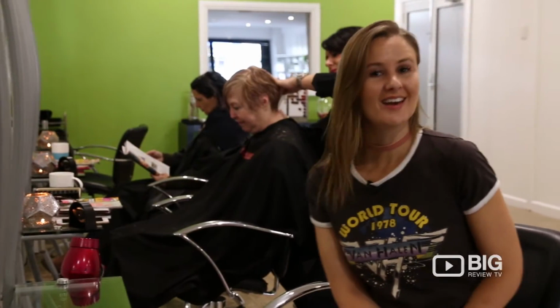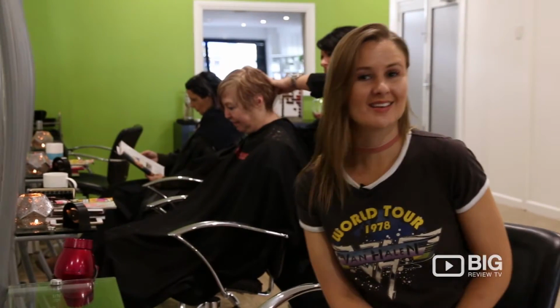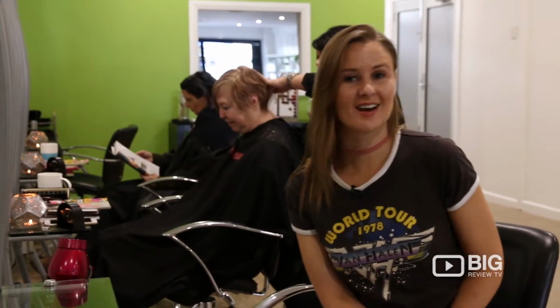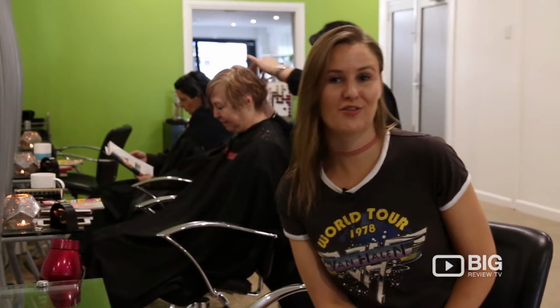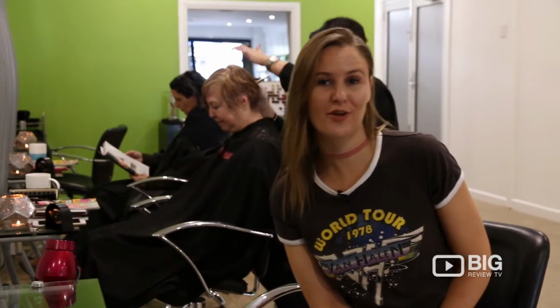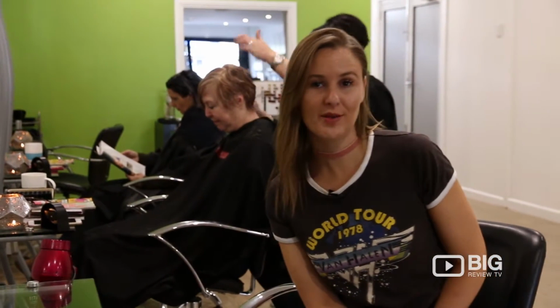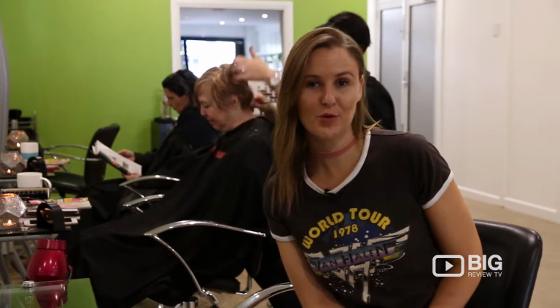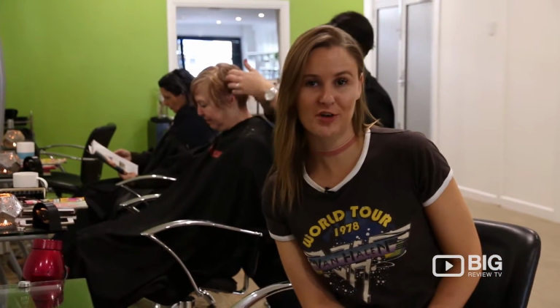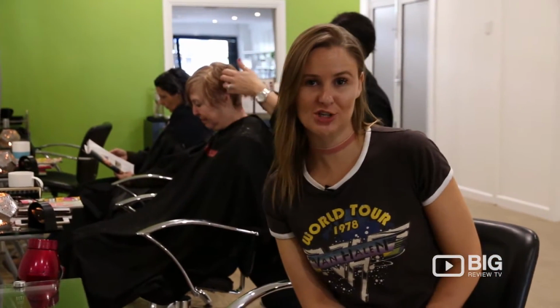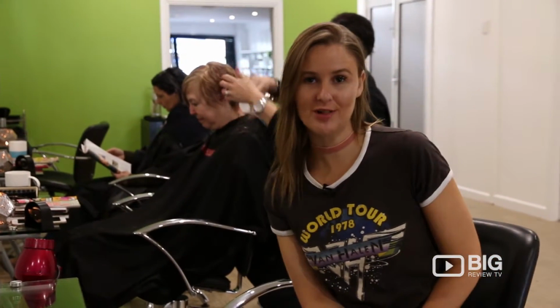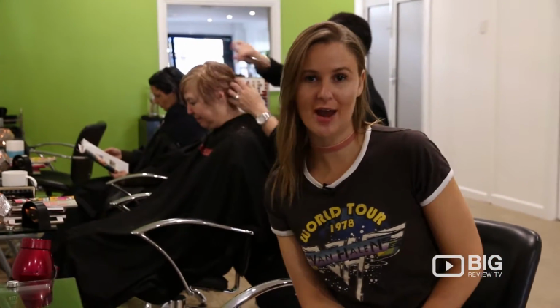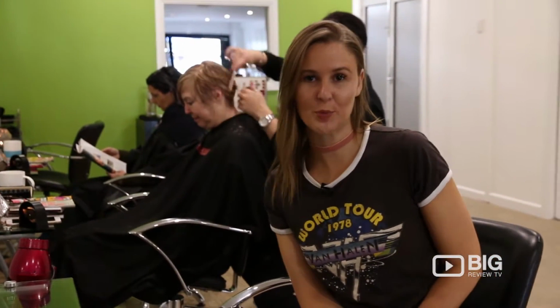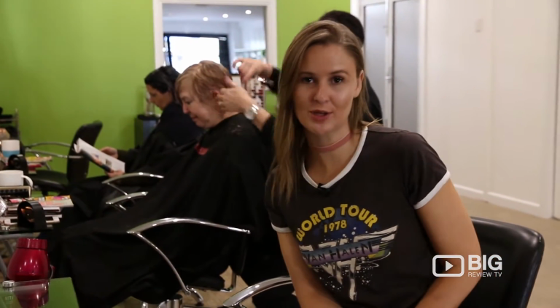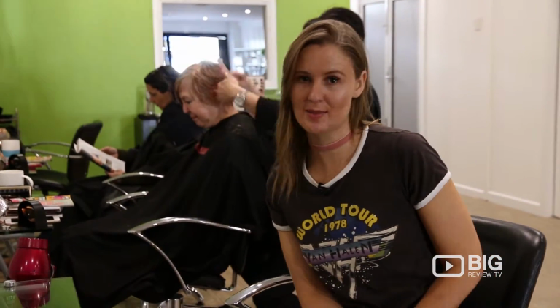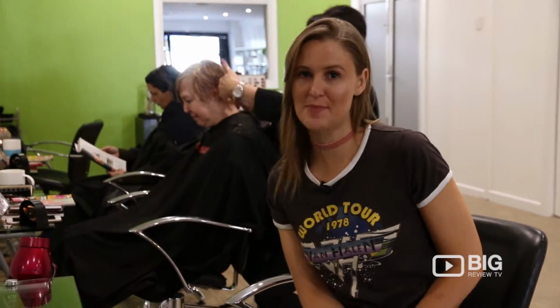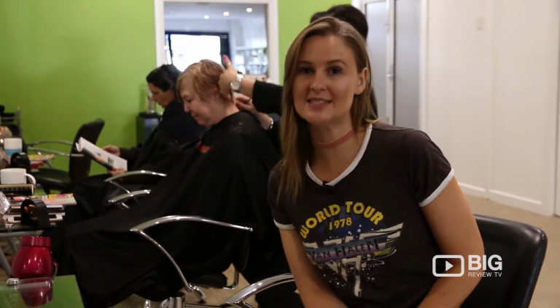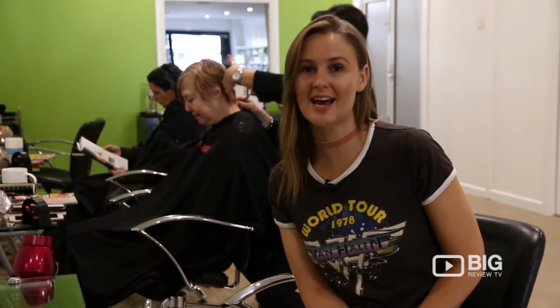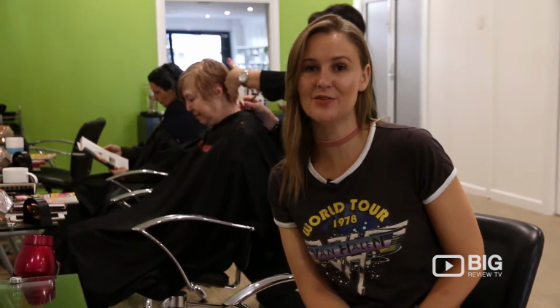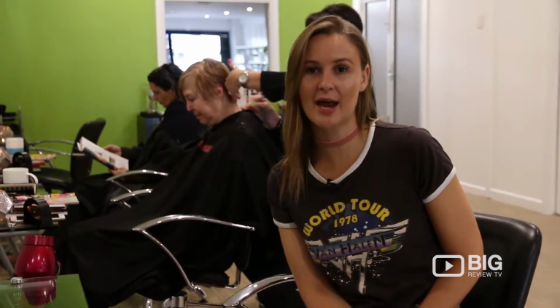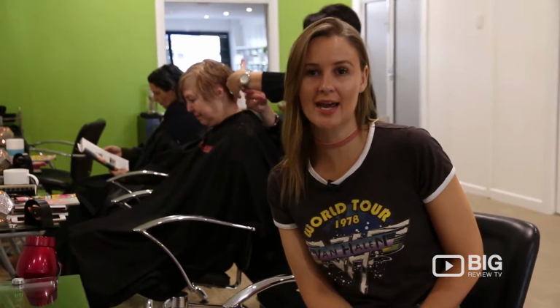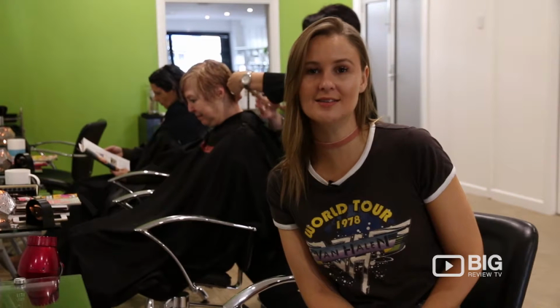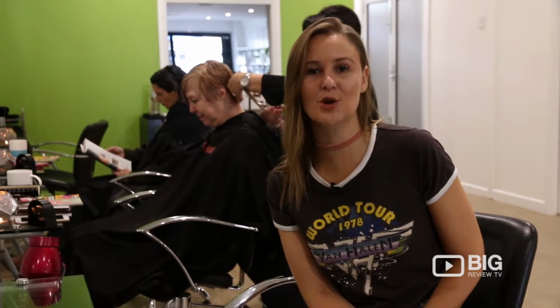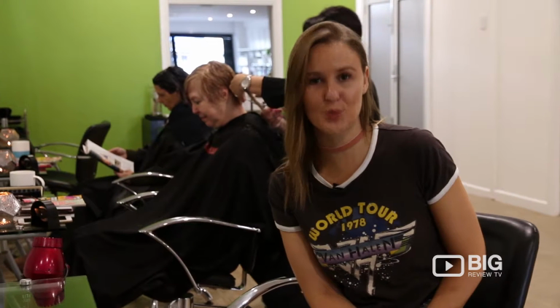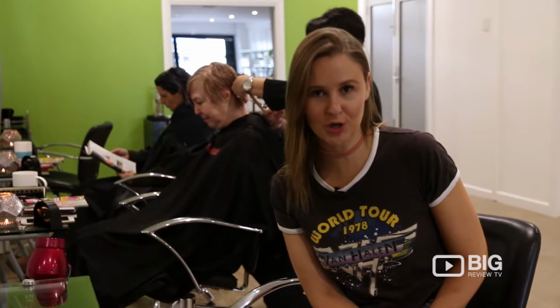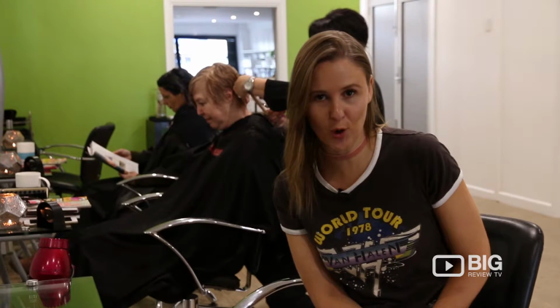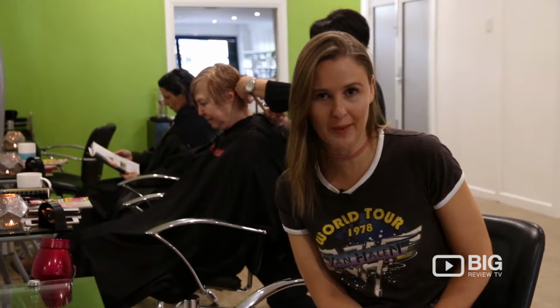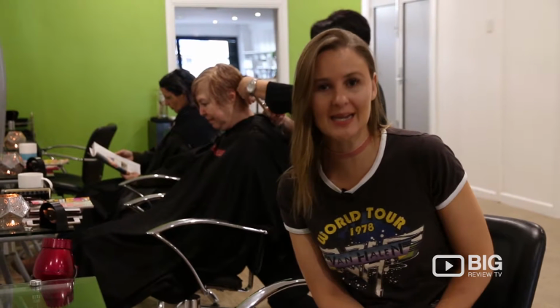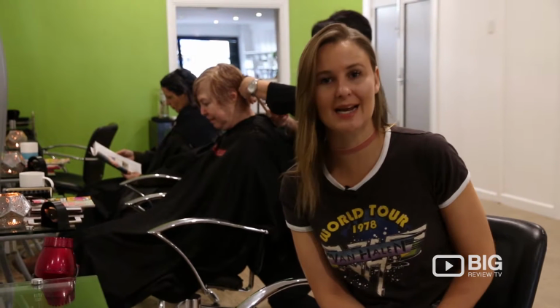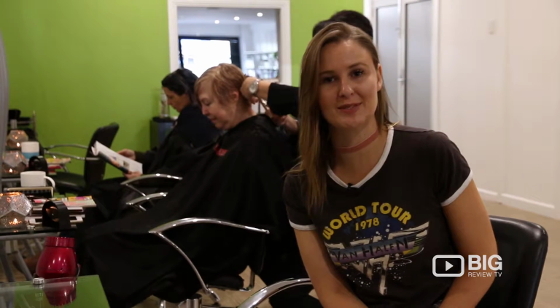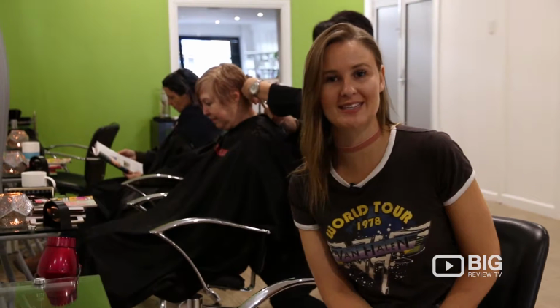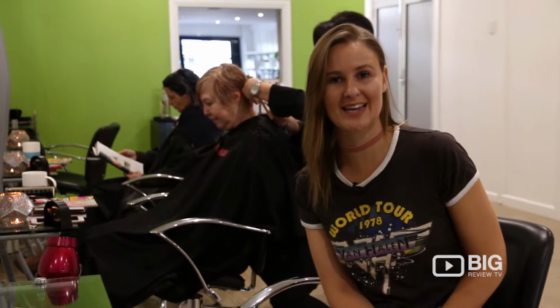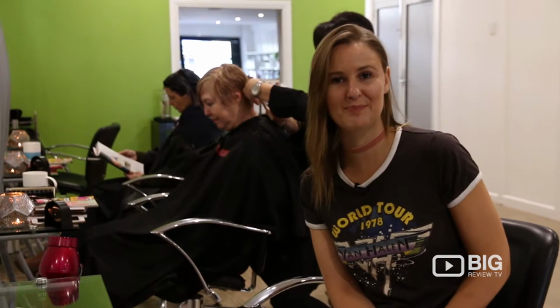These guys are friendly, professional and helping you get the best out of your hair. So book an appointment and come and see the team.